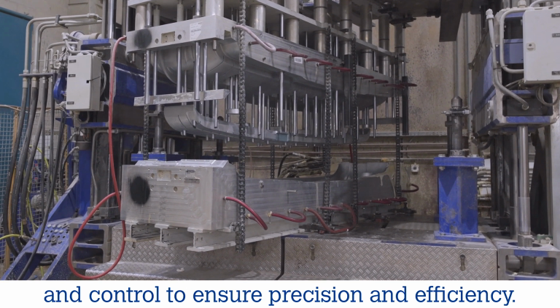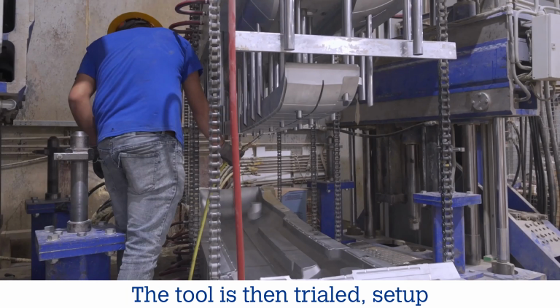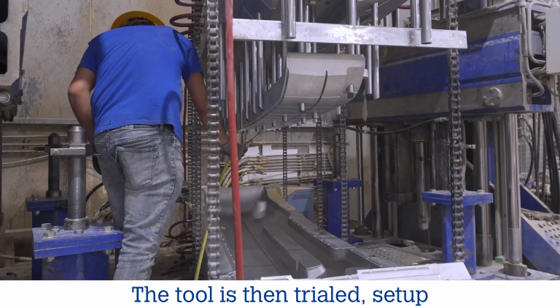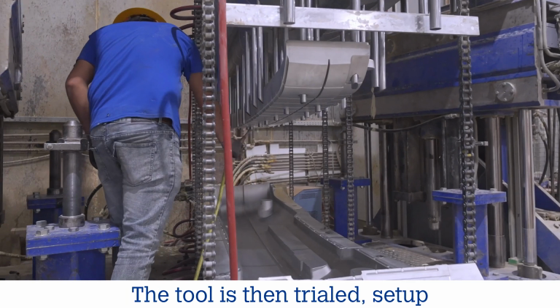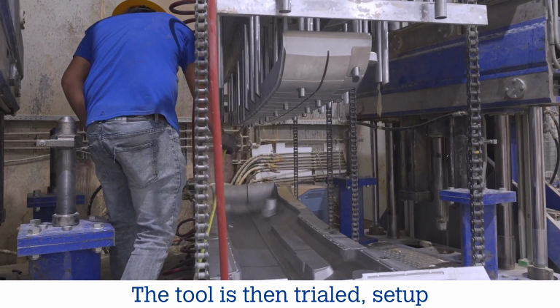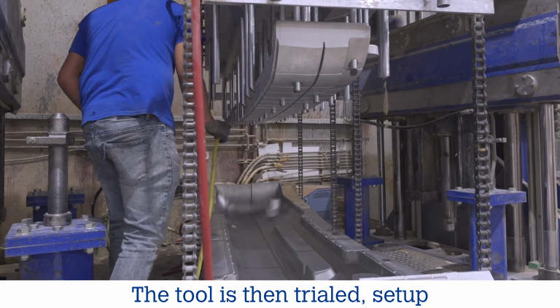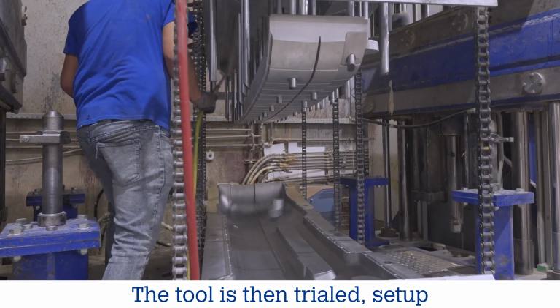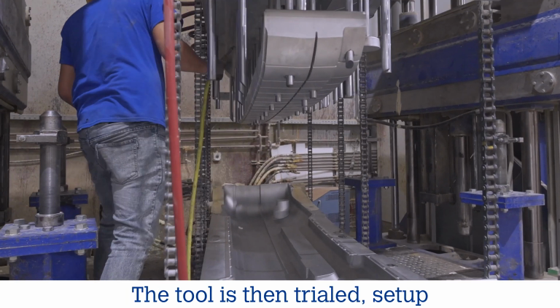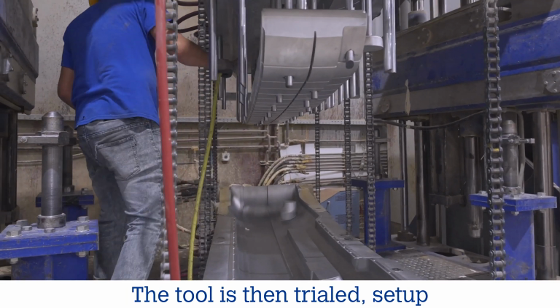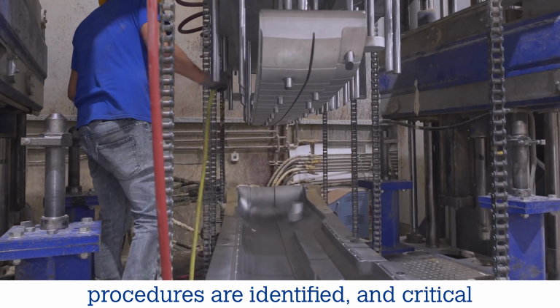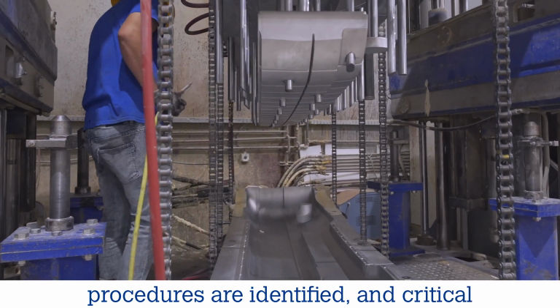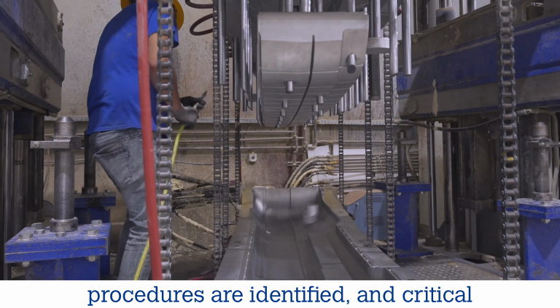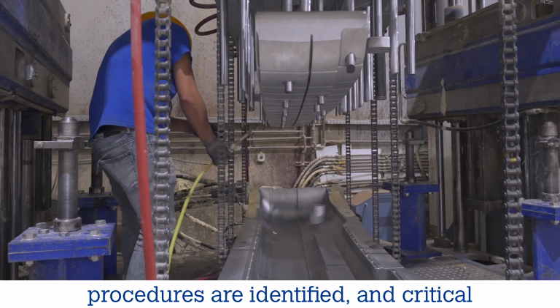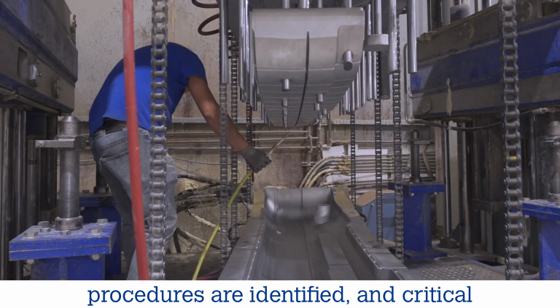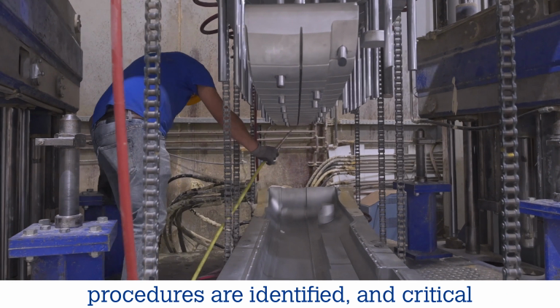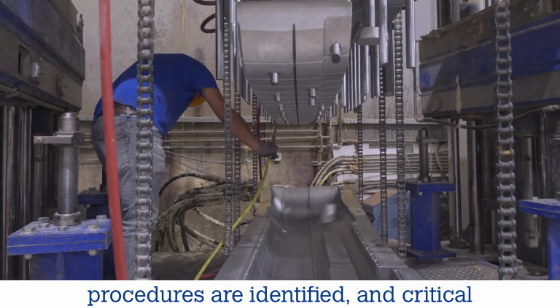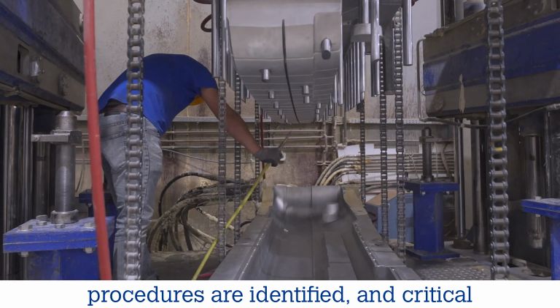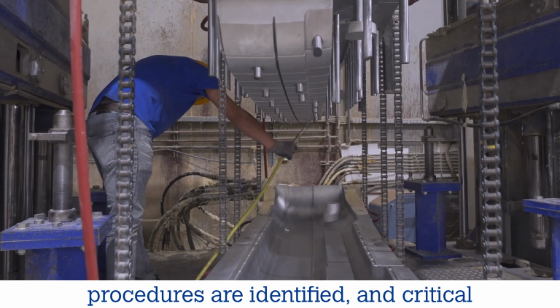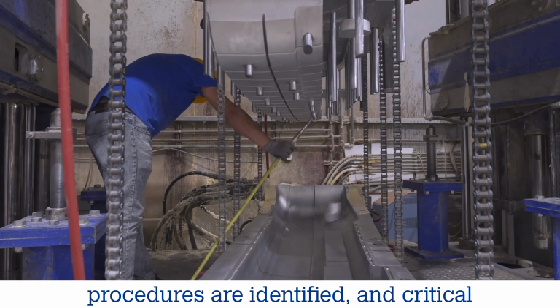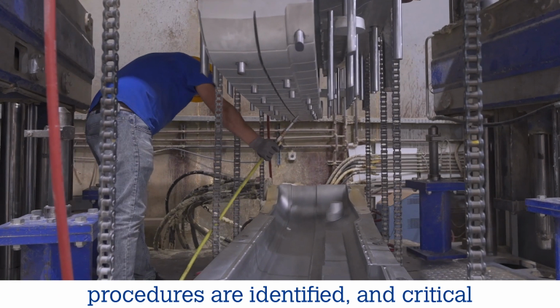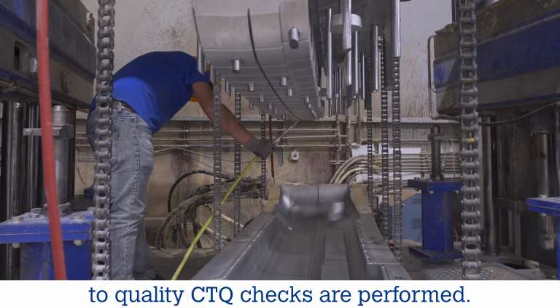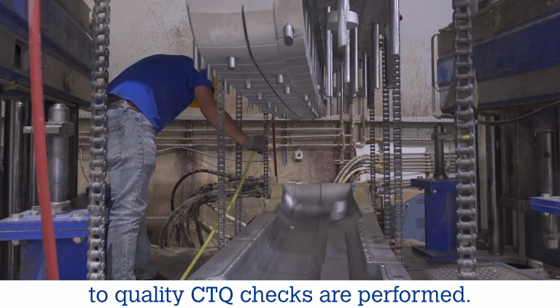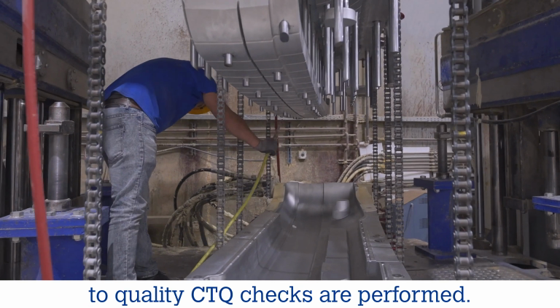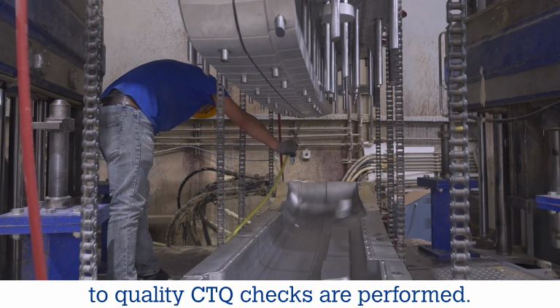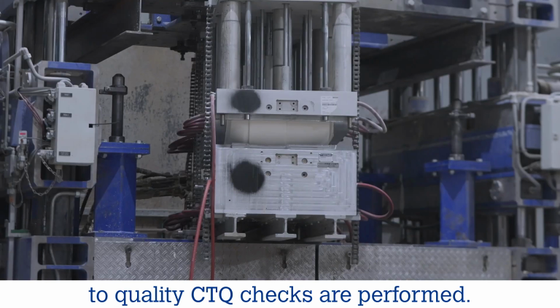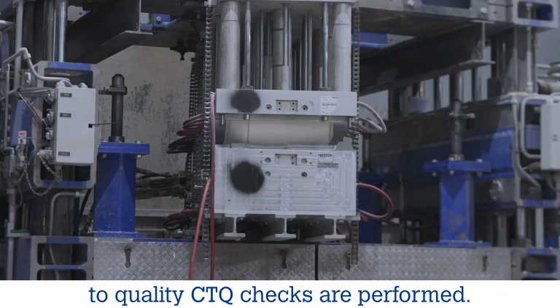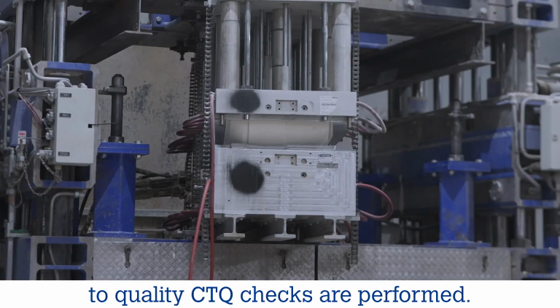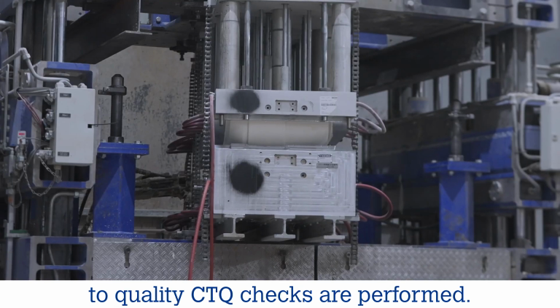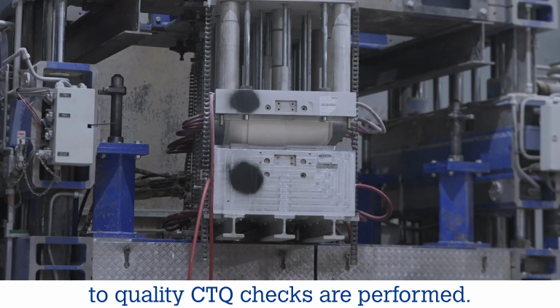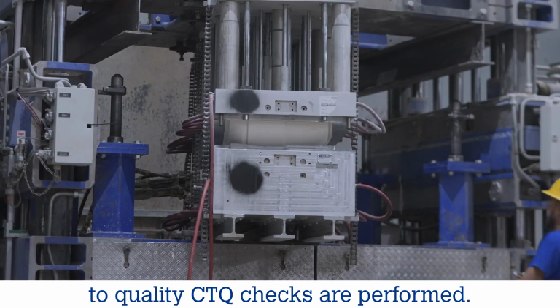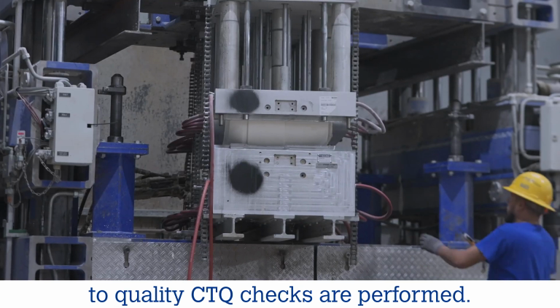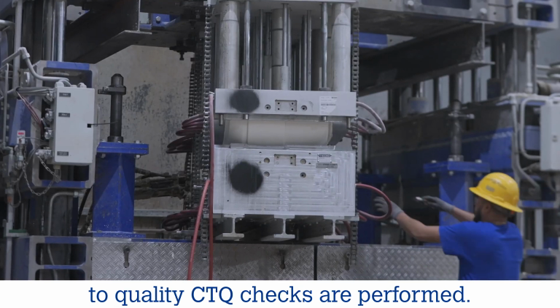The tool is then trialed, setup procedures are identified, and critical-to-quality CTQ checks are performed.